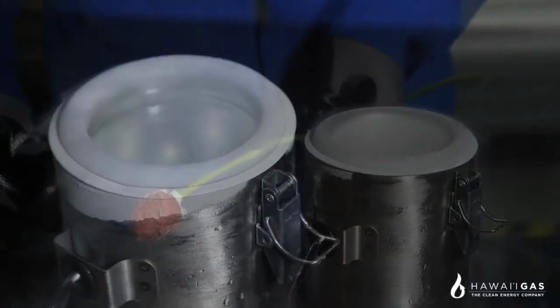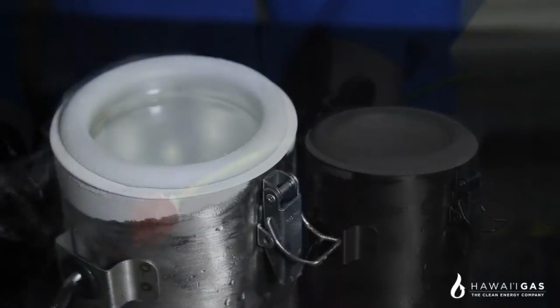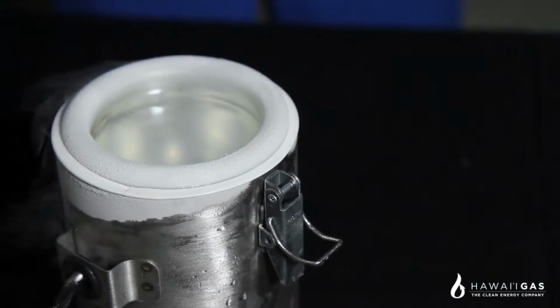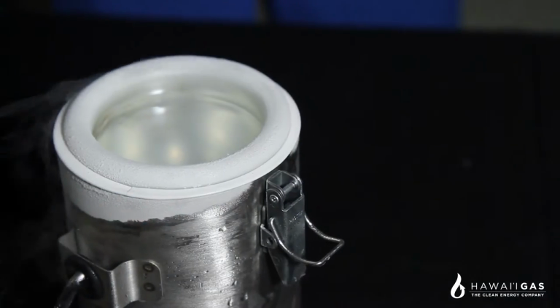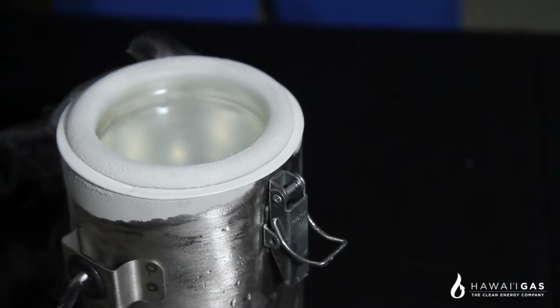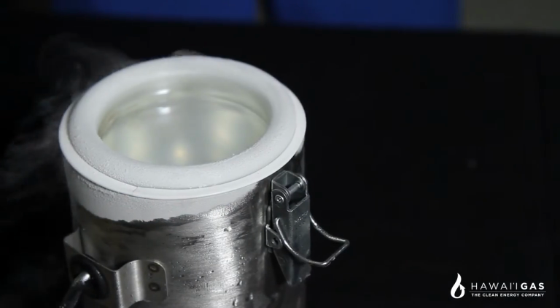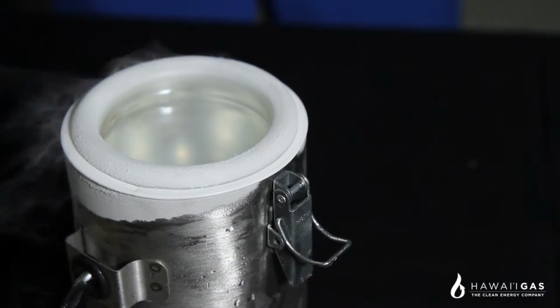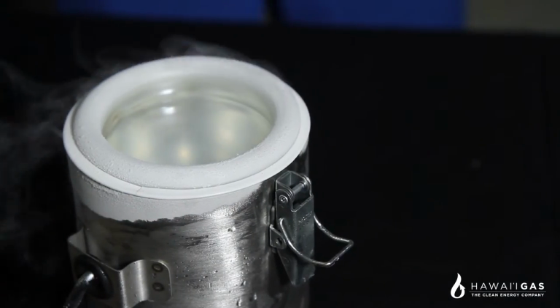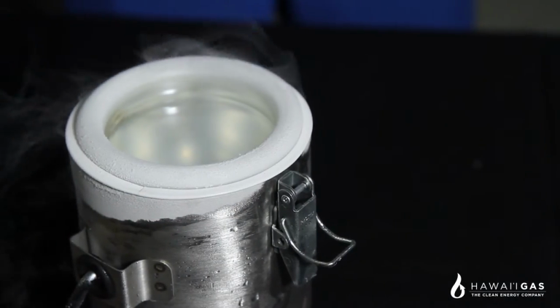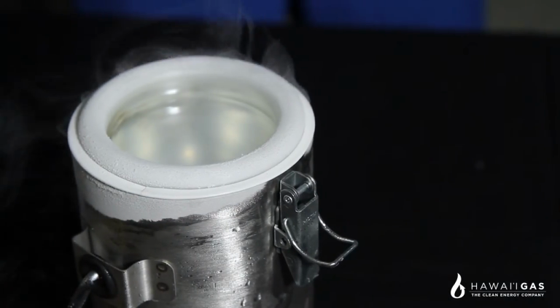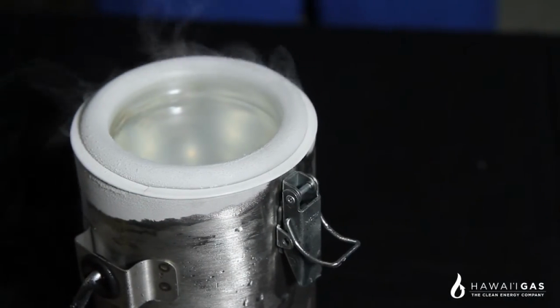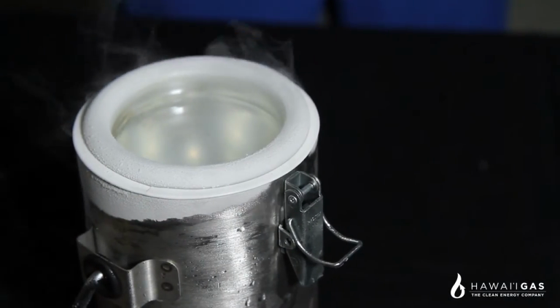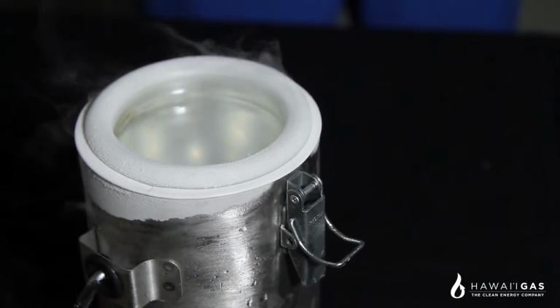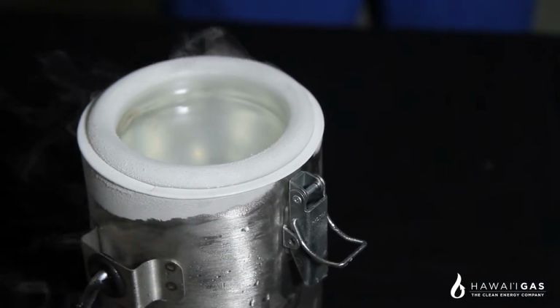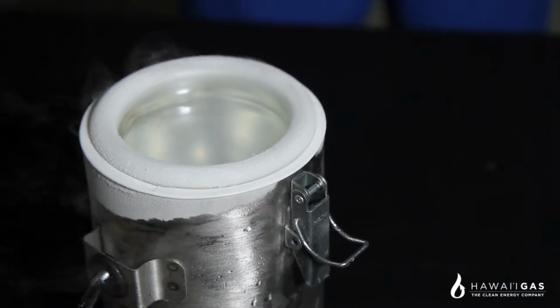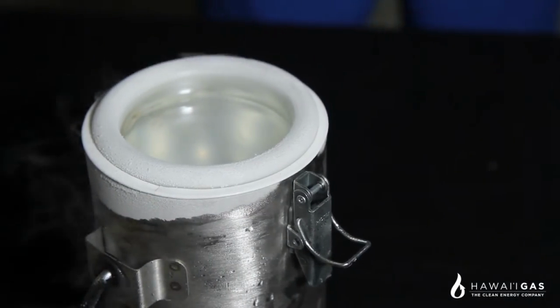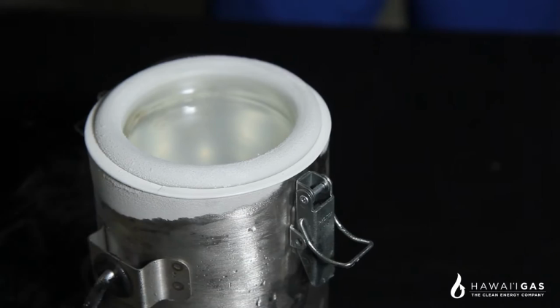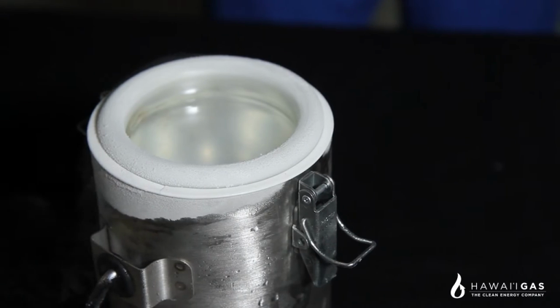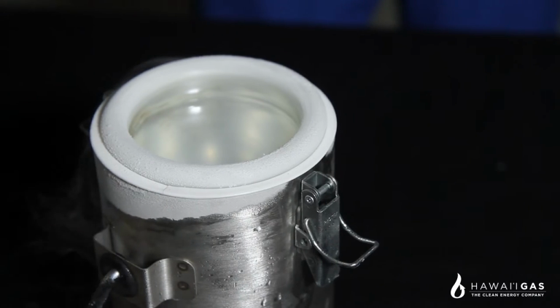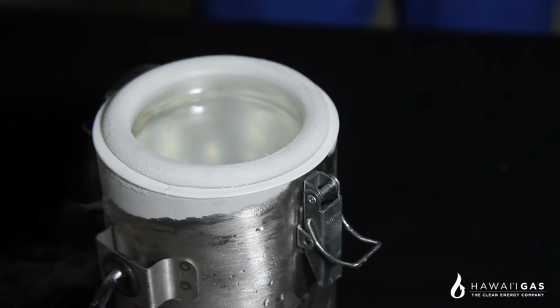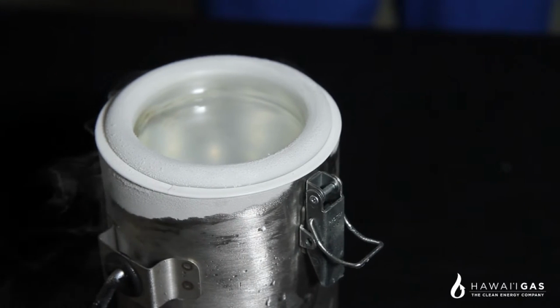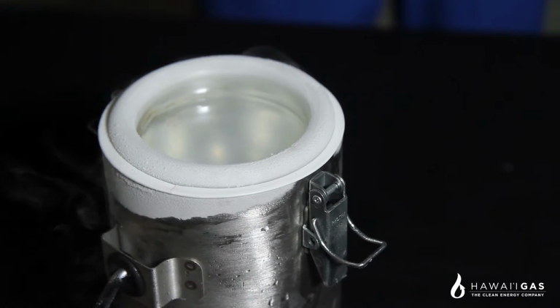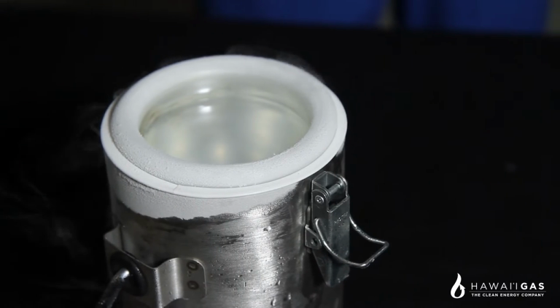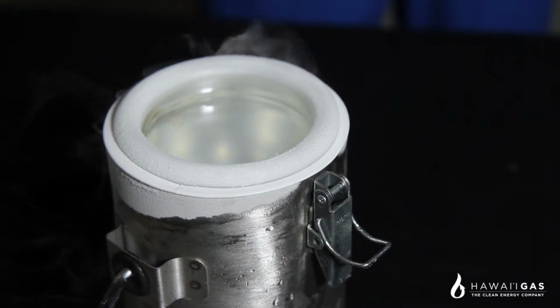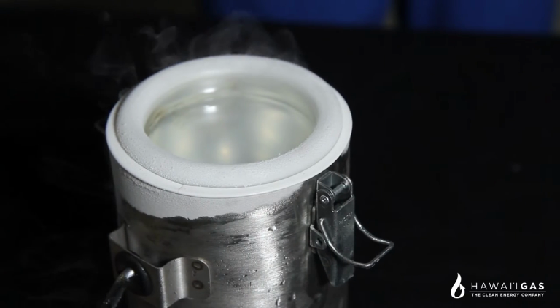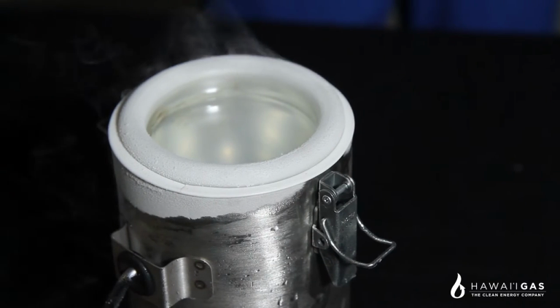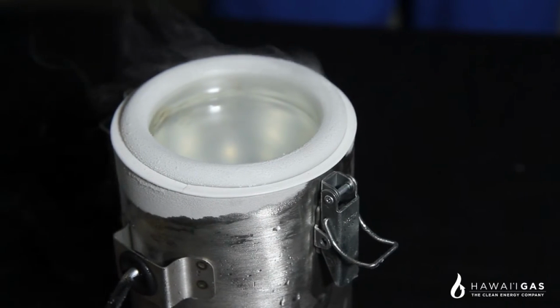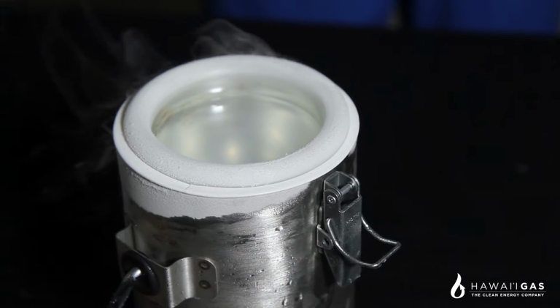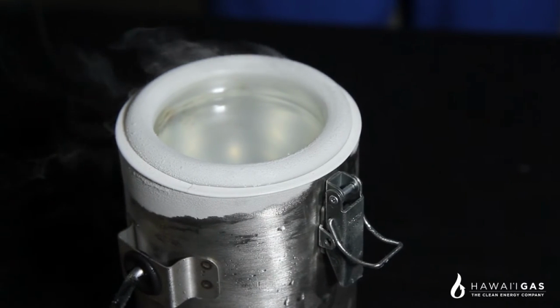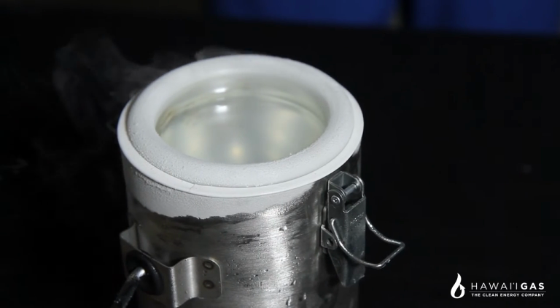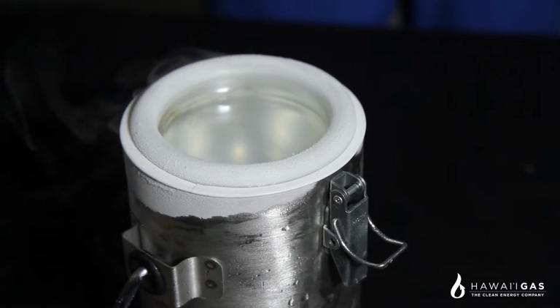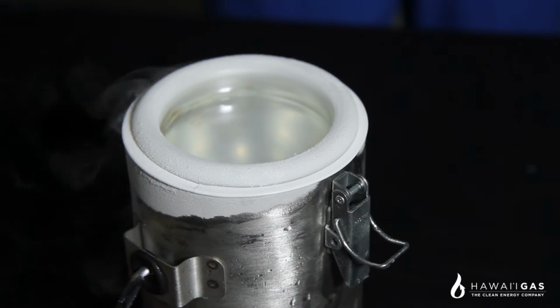LNG is an odorless, colorless, non-toxic, non-corrosive liquid.